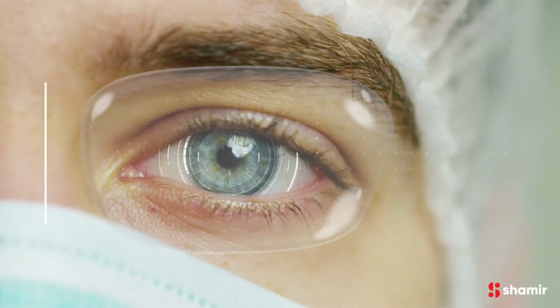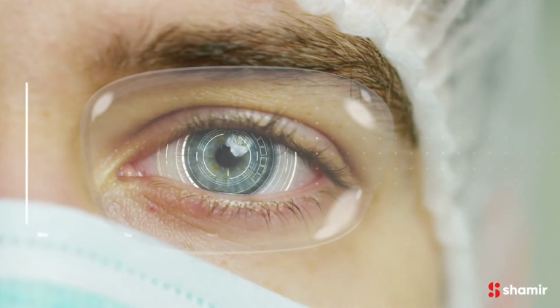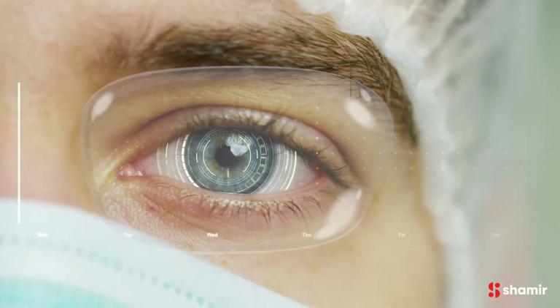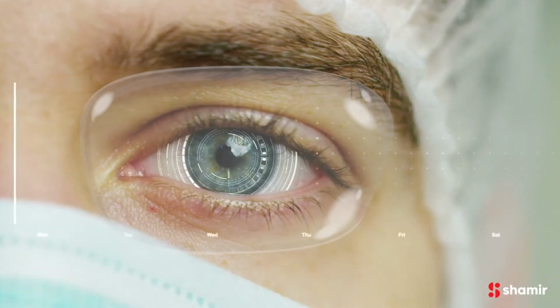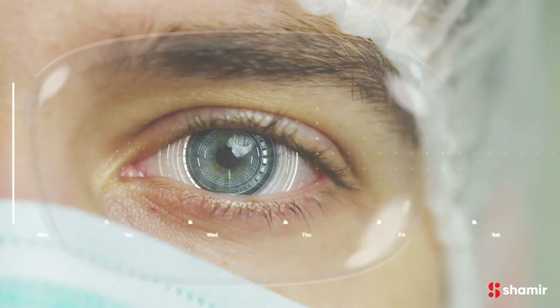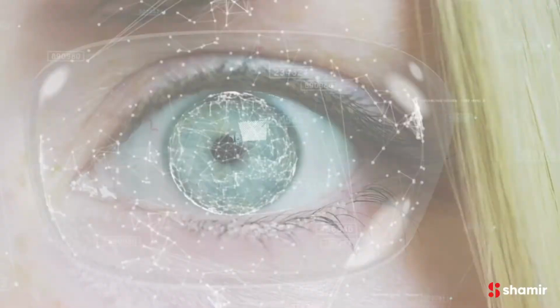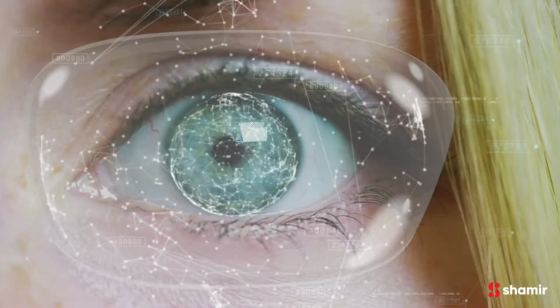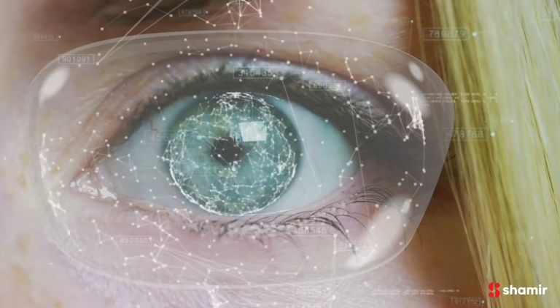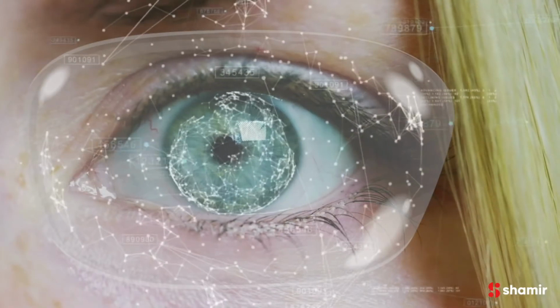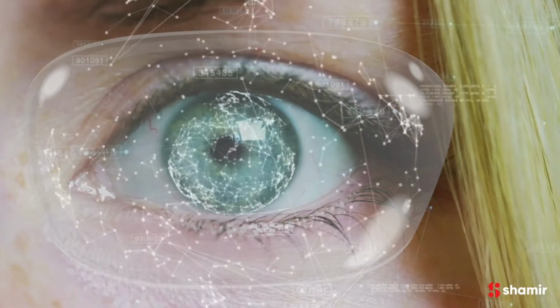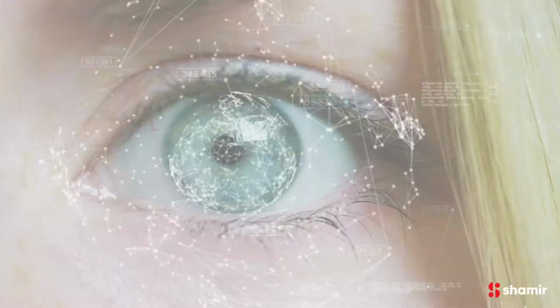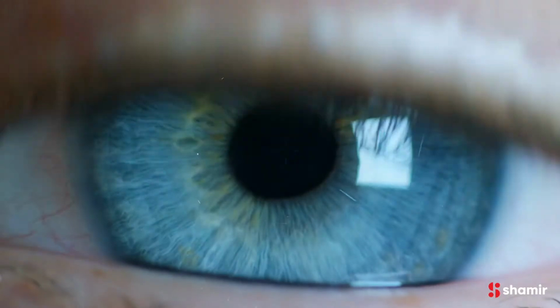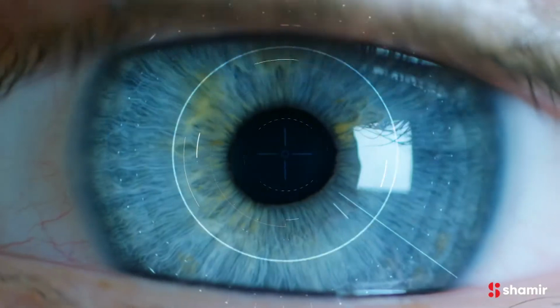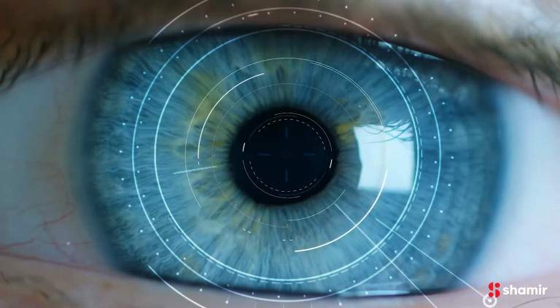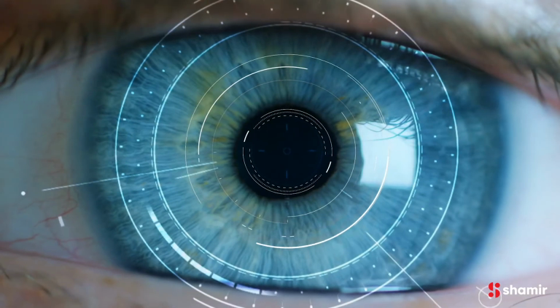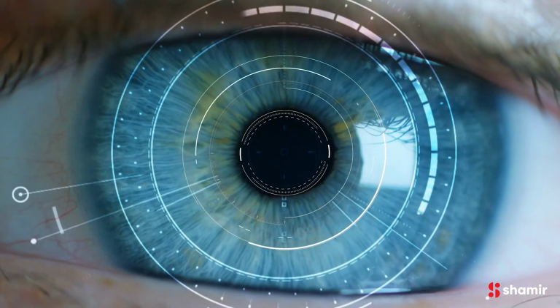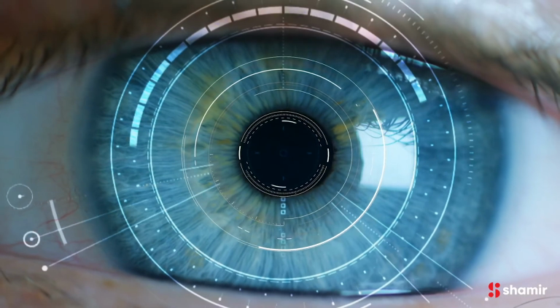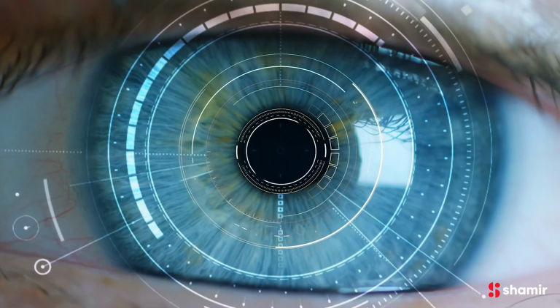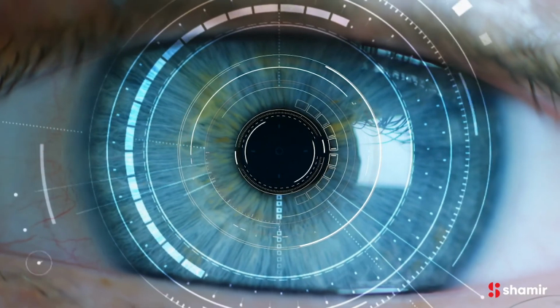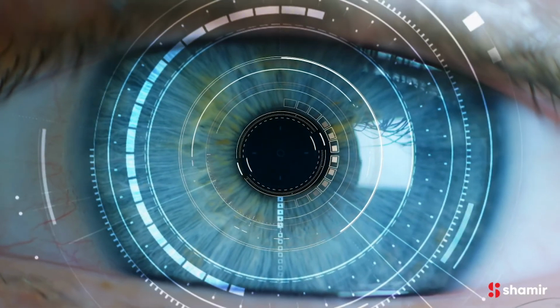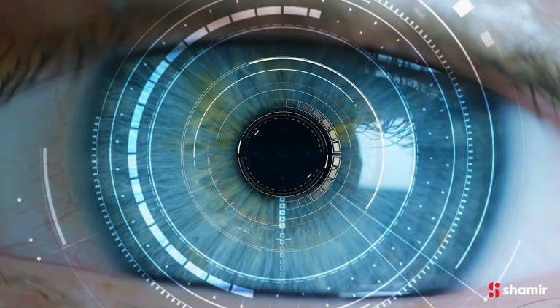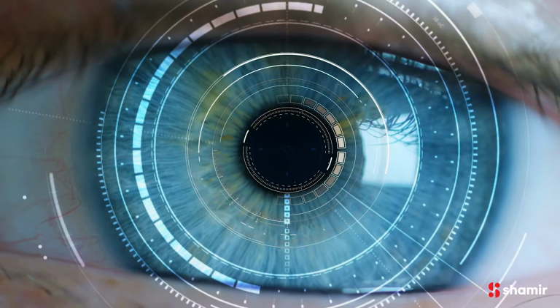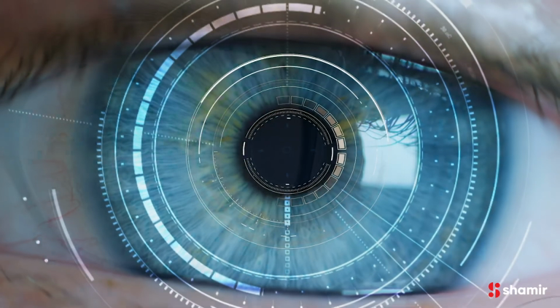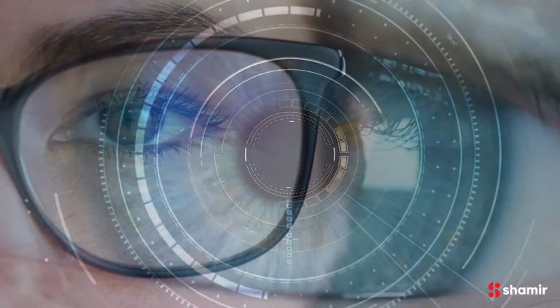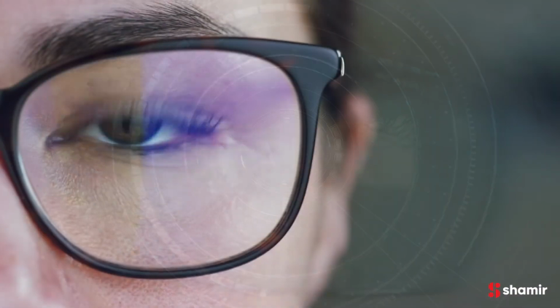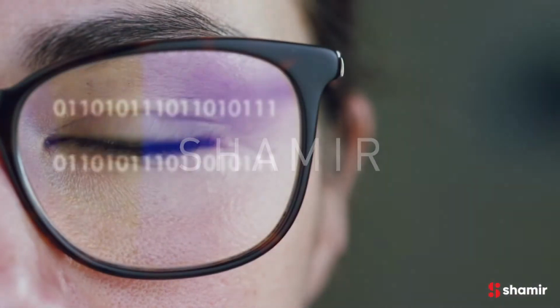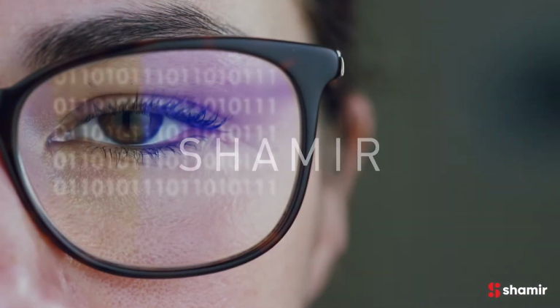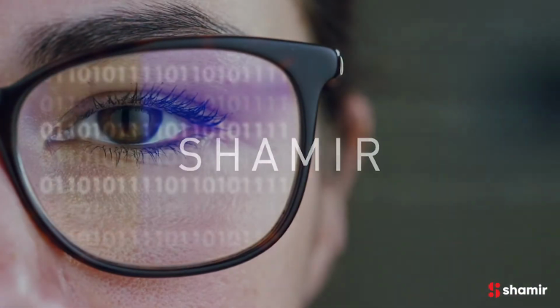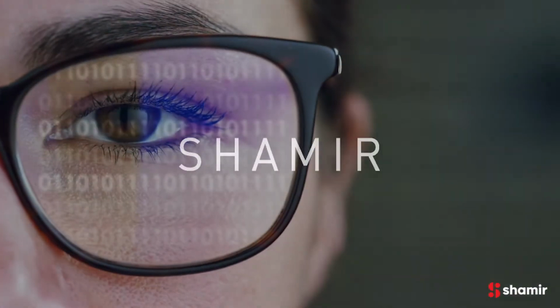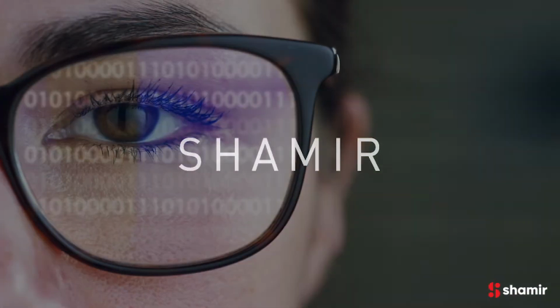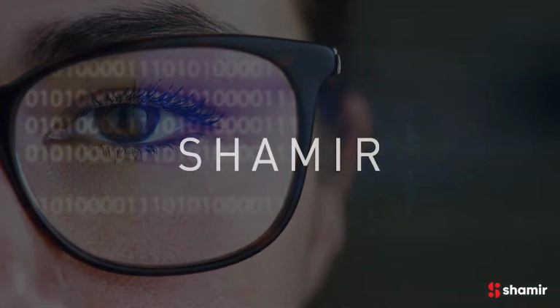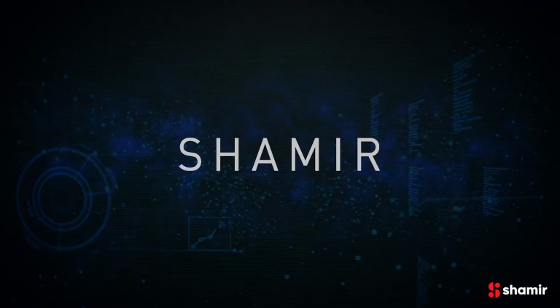Shamir Autograph Intelligence is ahead of its time, harnessing cutting-edge technologies, big data, and artificial intelligence.